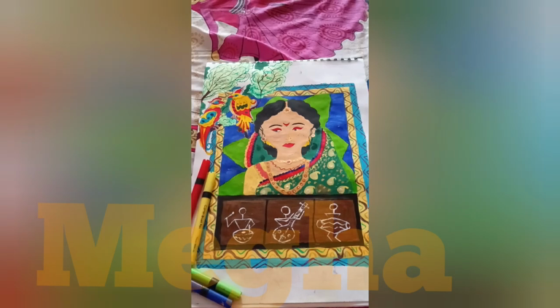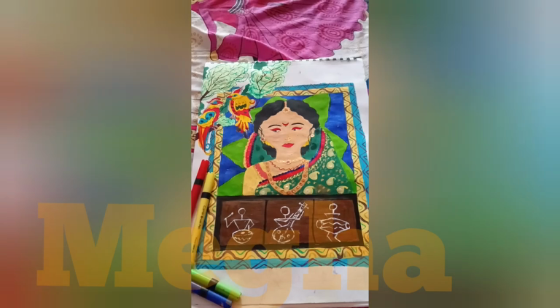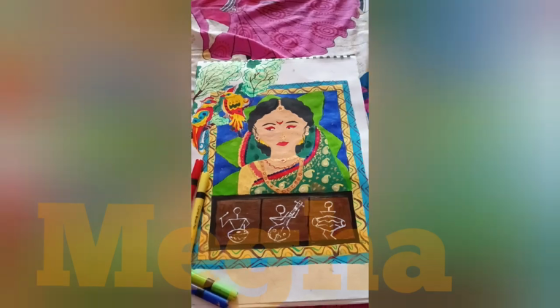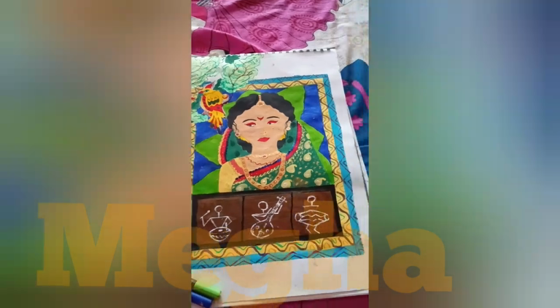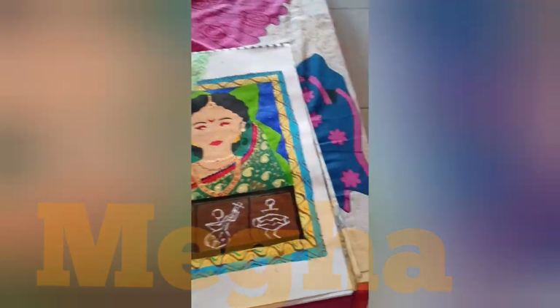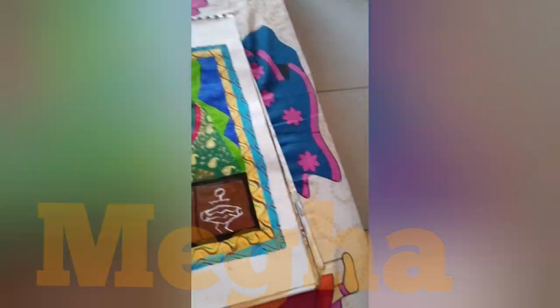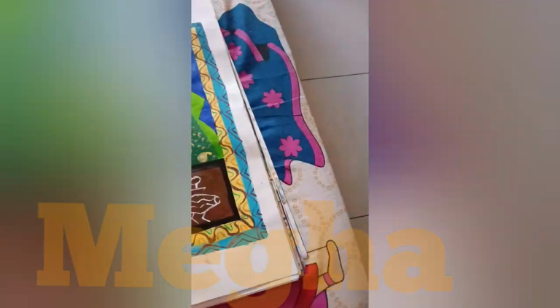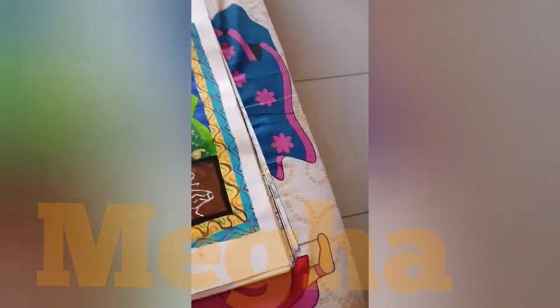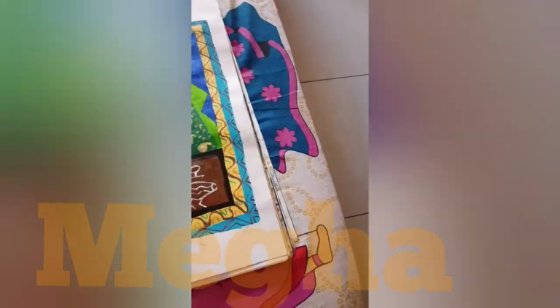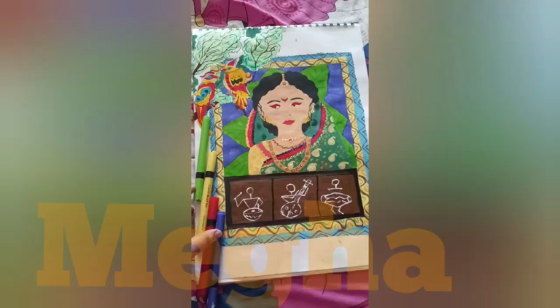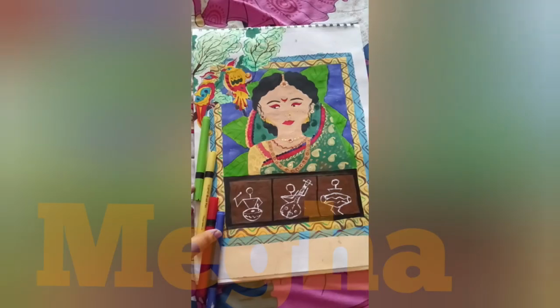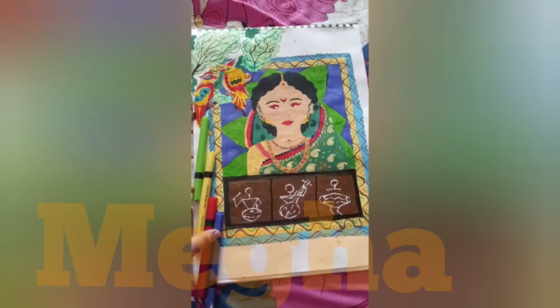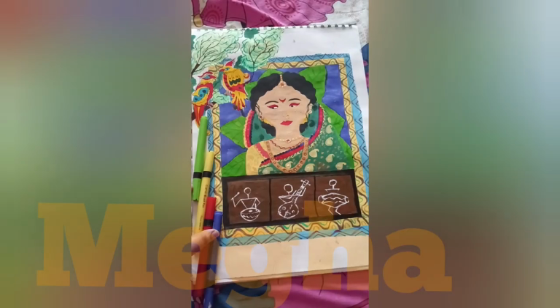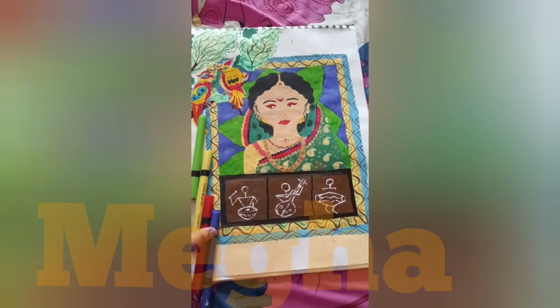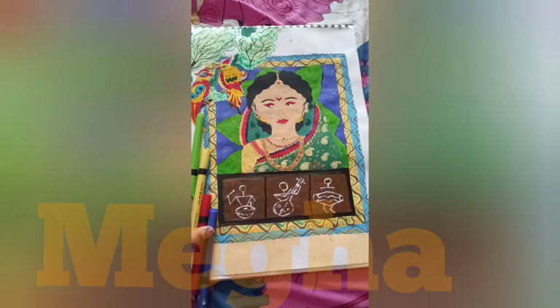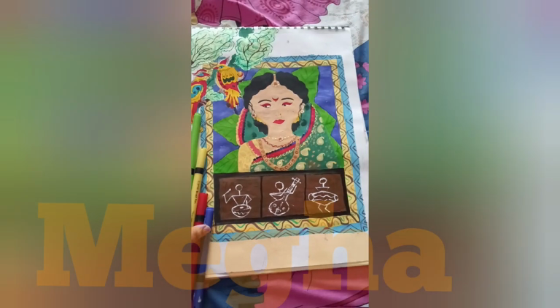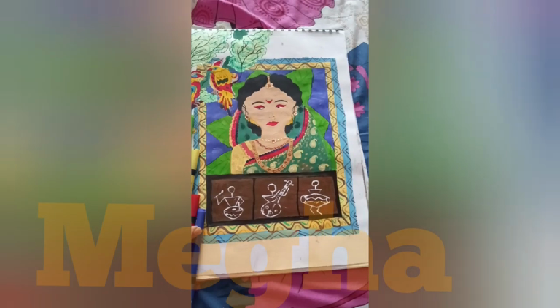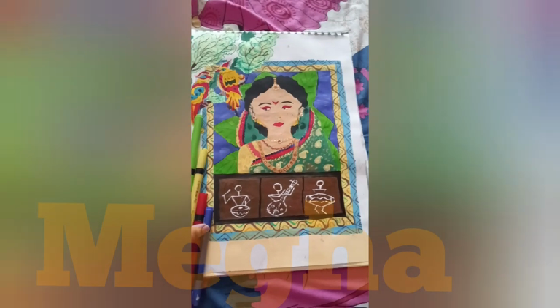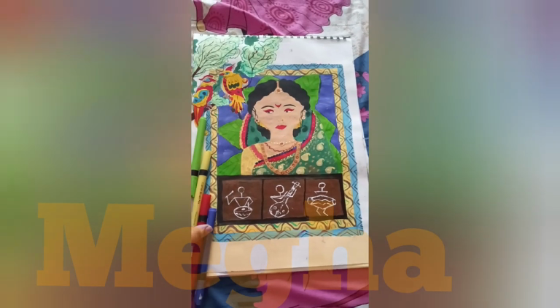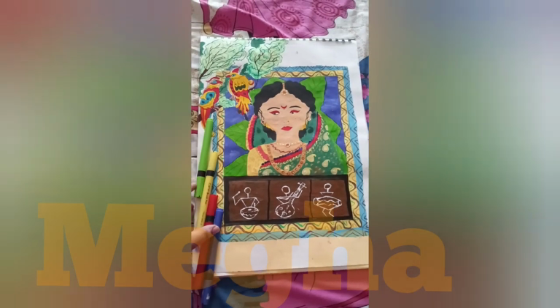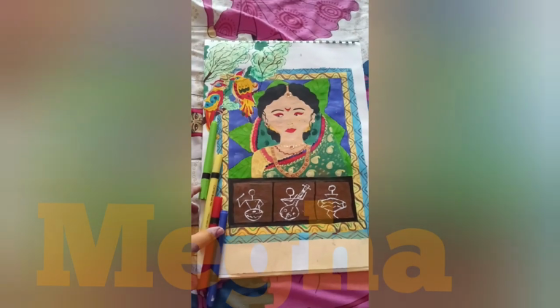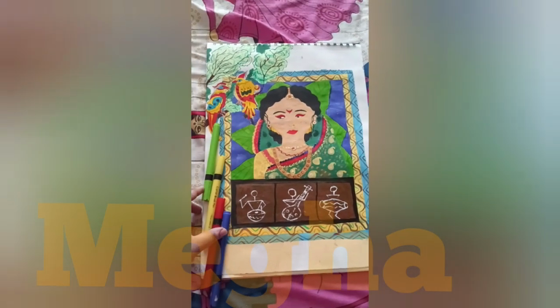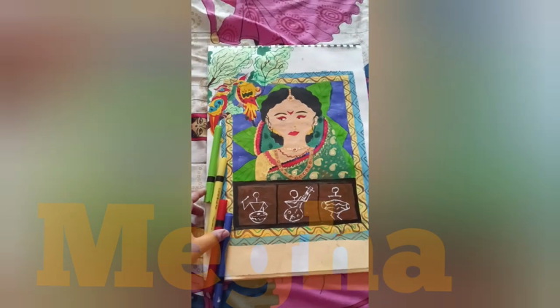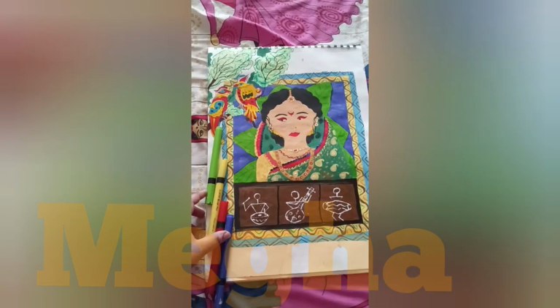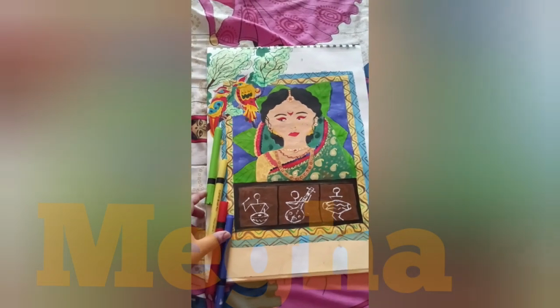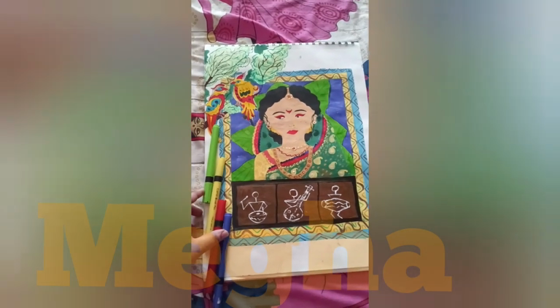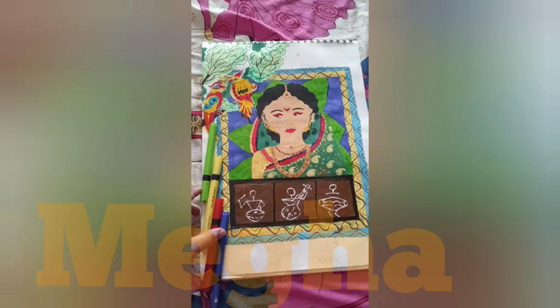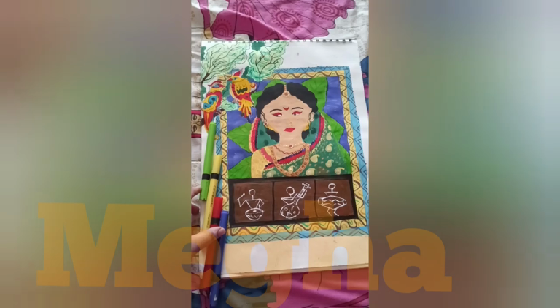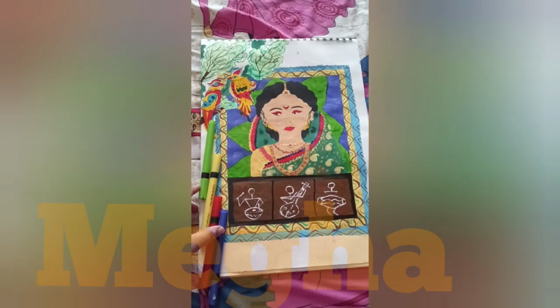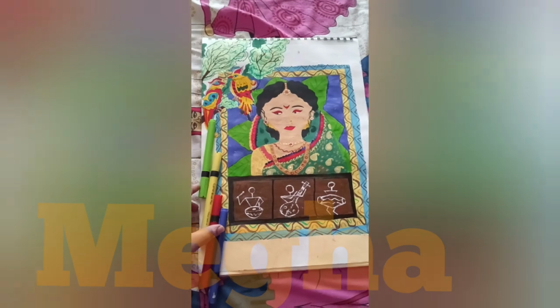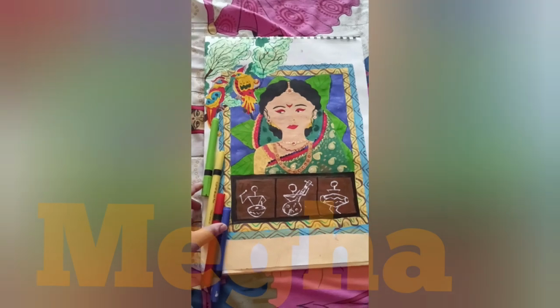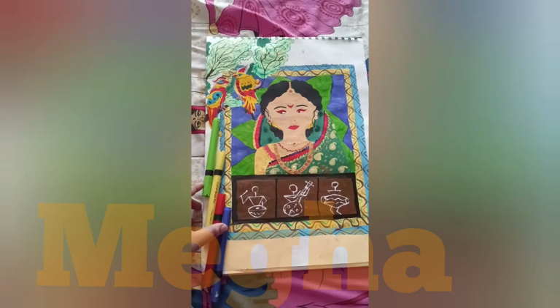And yeah, here's the final look. Please subscribe for now.